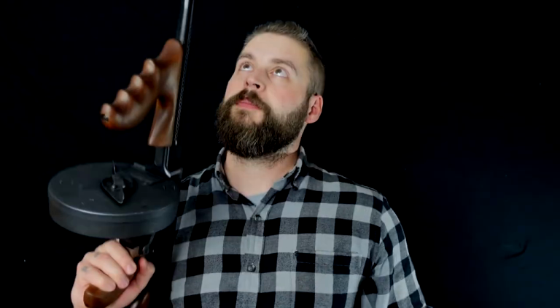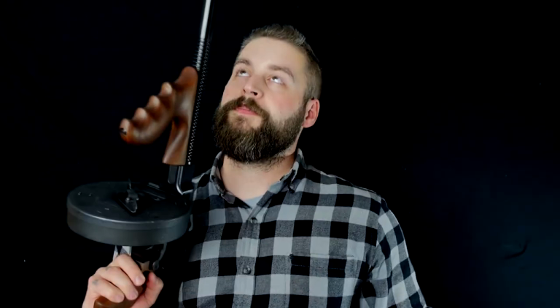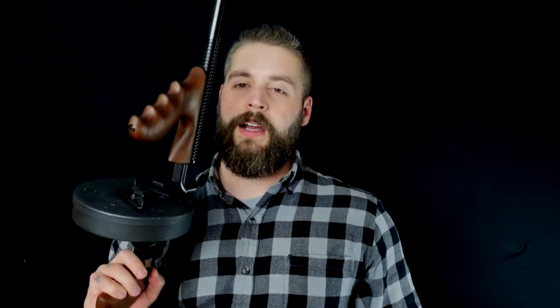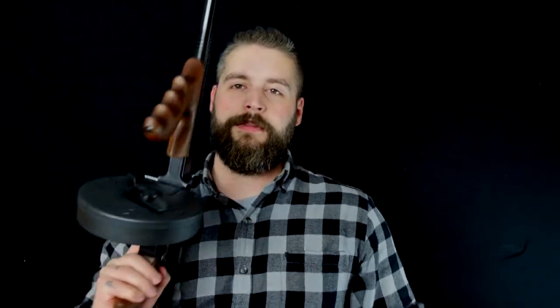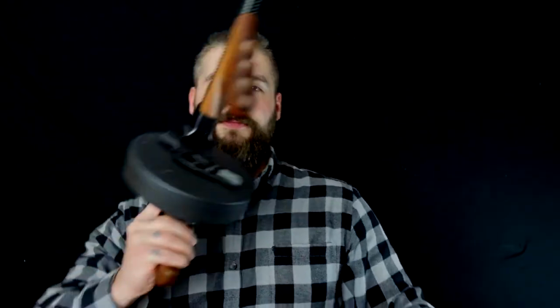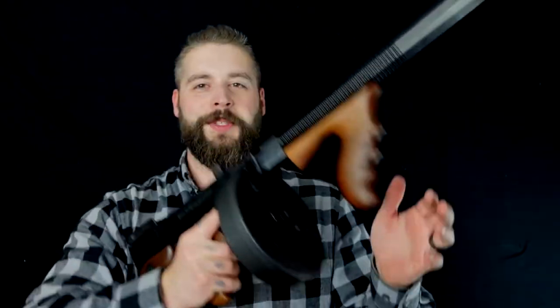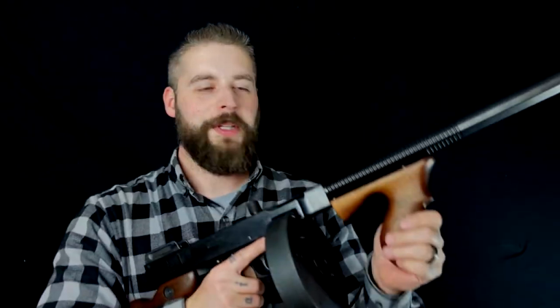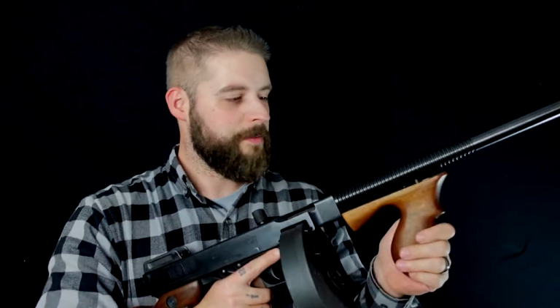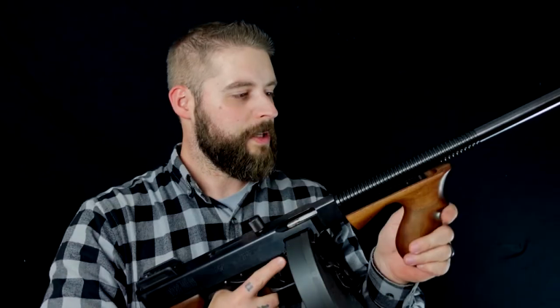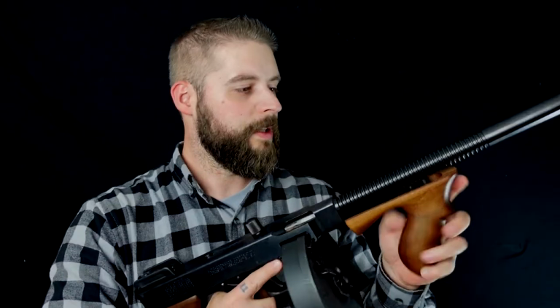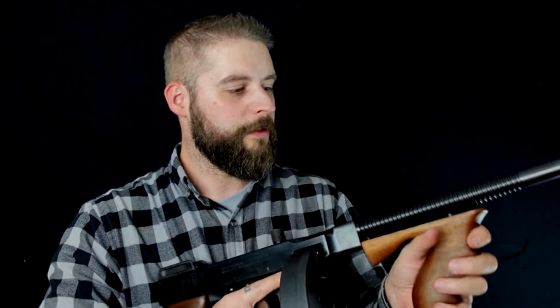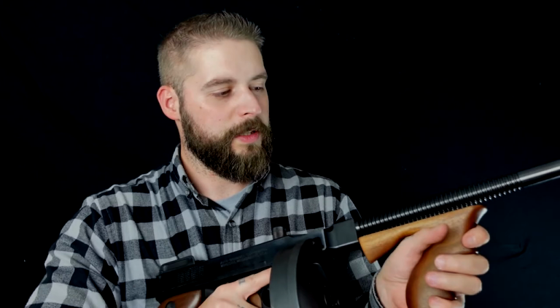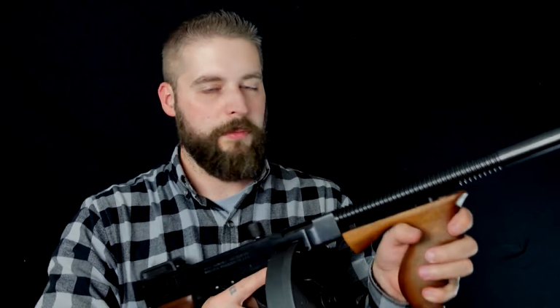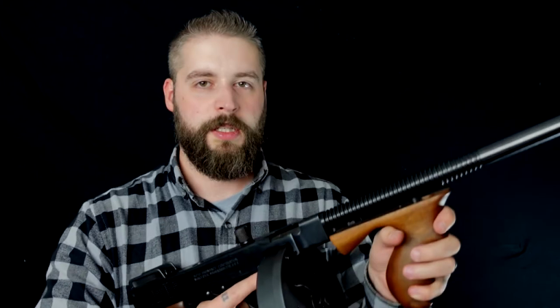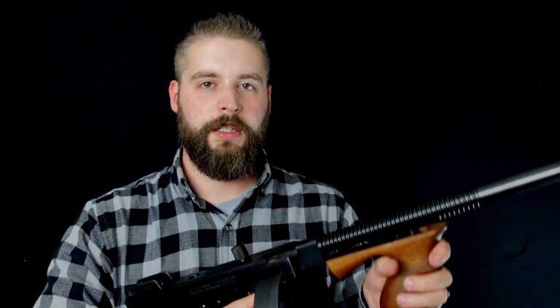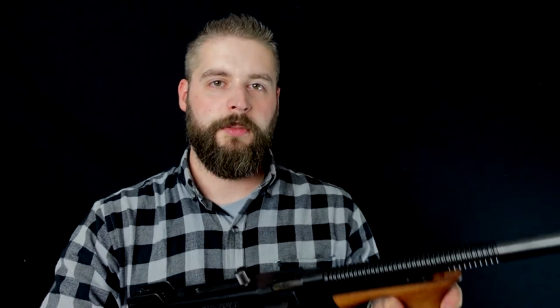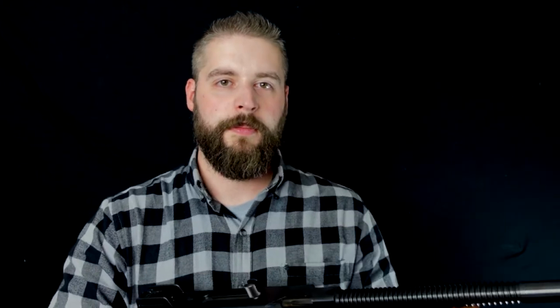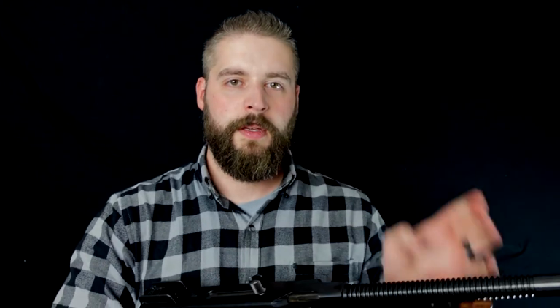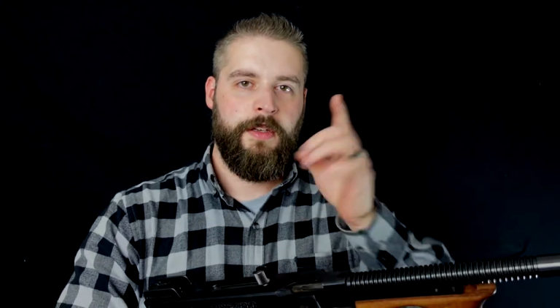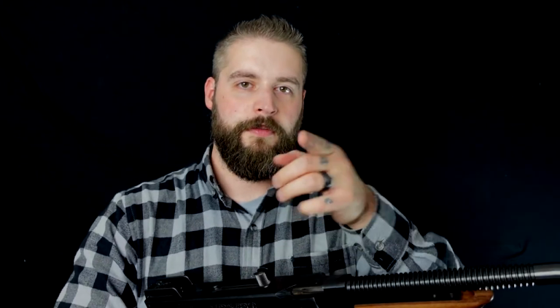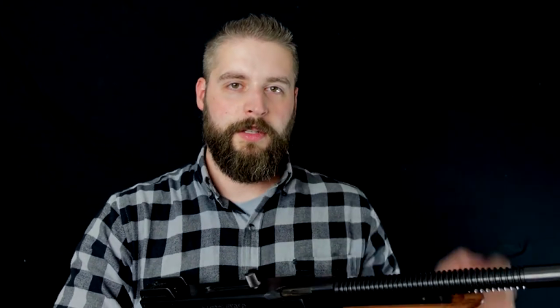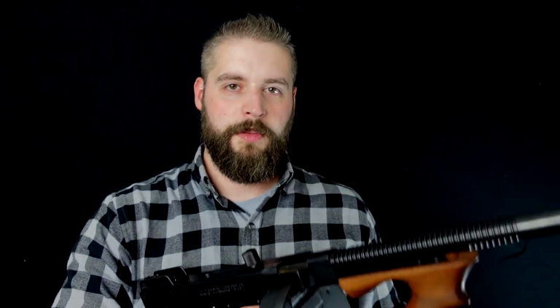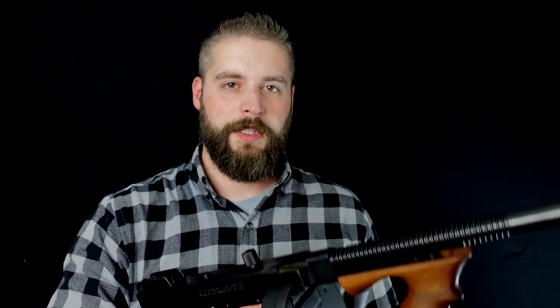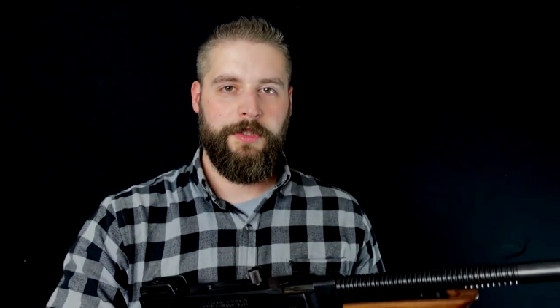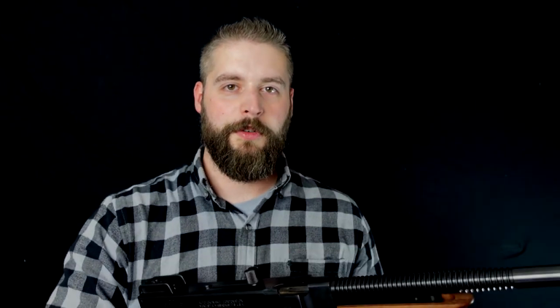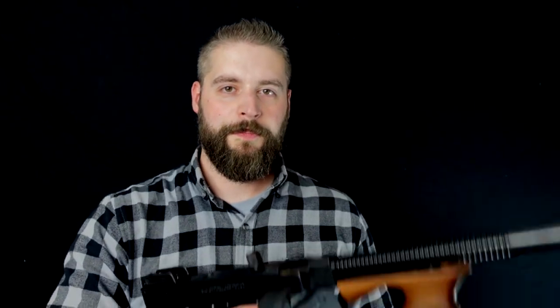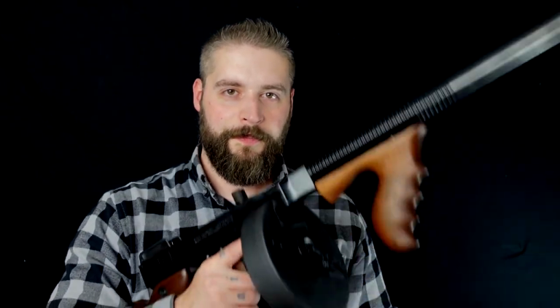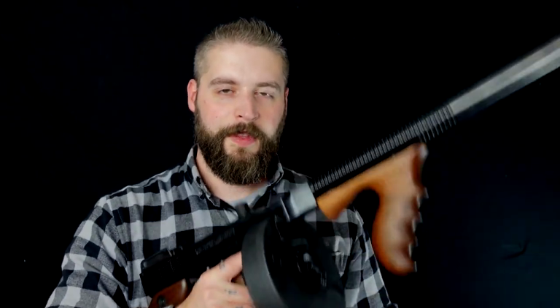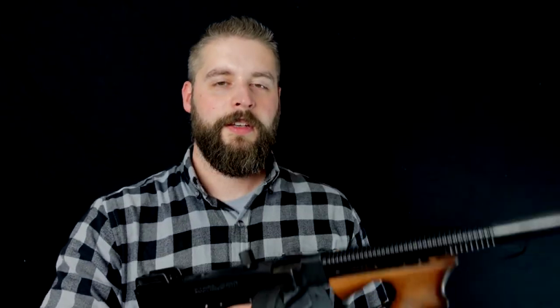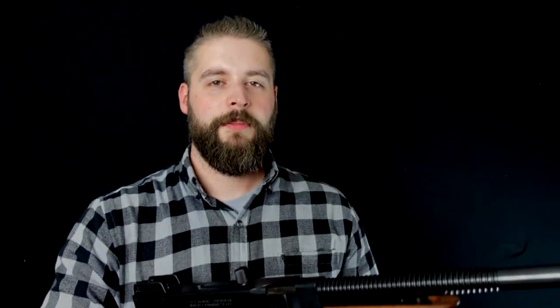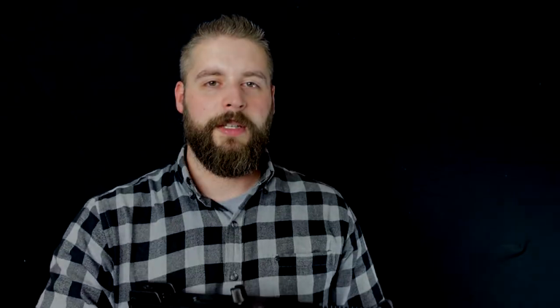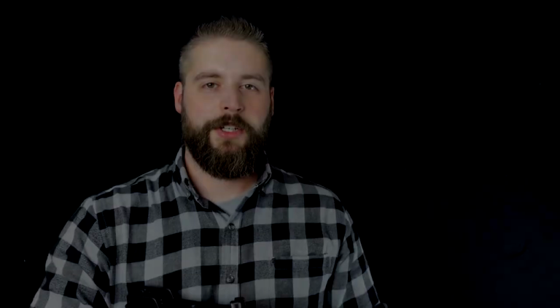Ja, bis zum nächsten Mal. Ich fasse noch ein bisschen die Anleitung. Wir sehen uns im nächsten Video. Bis dann, ciao.